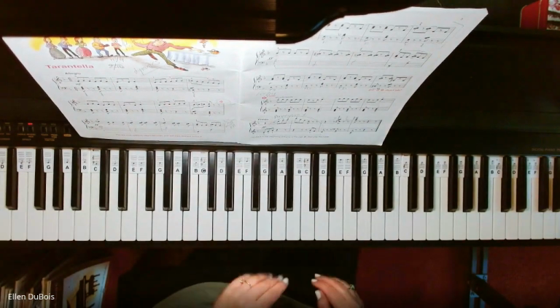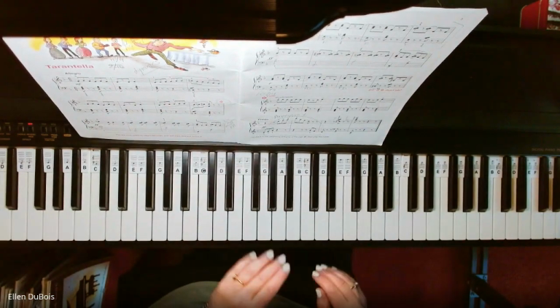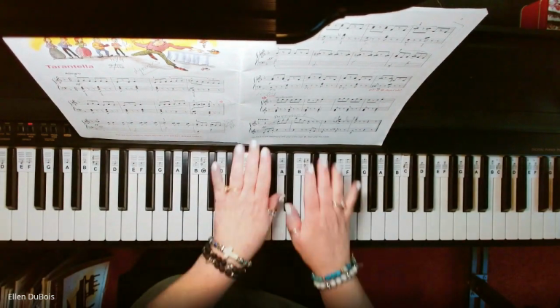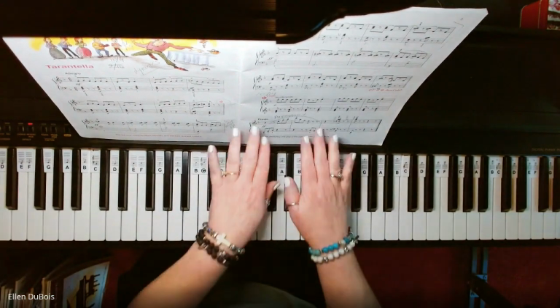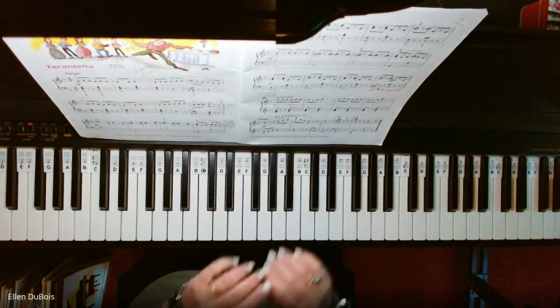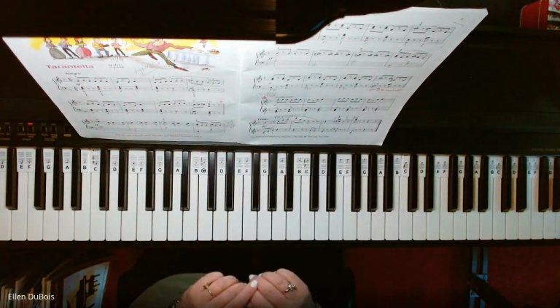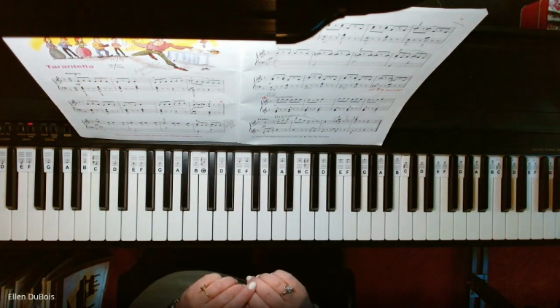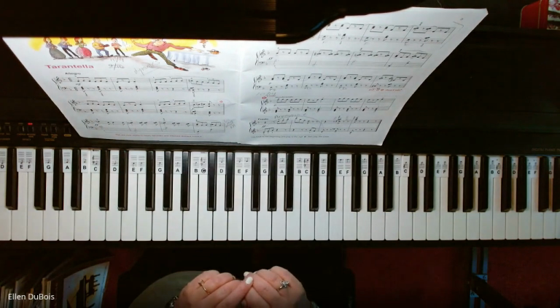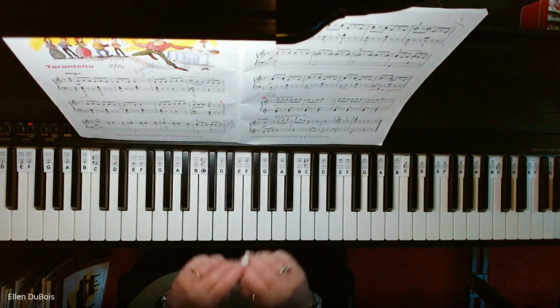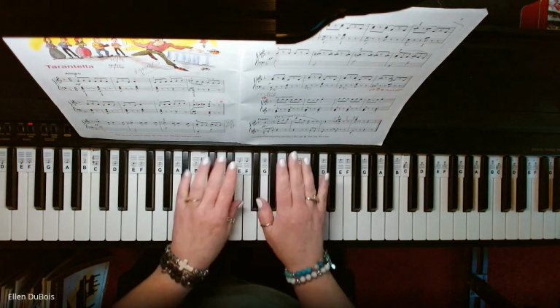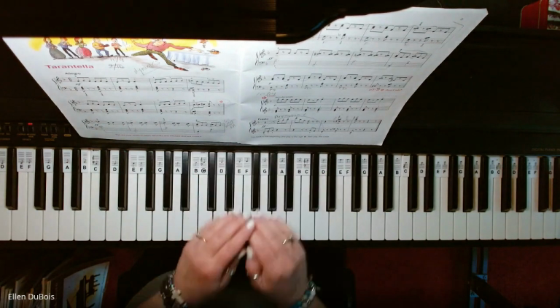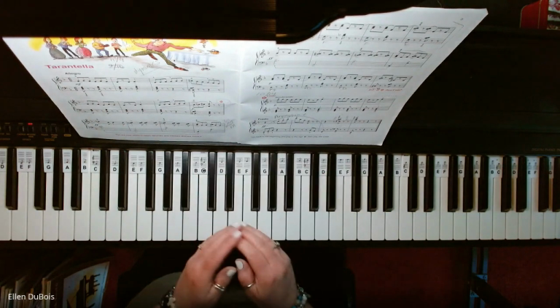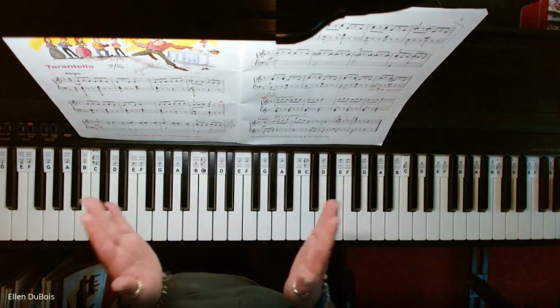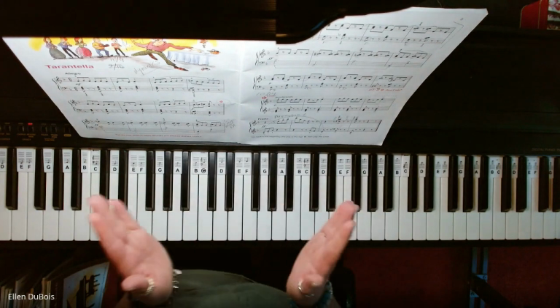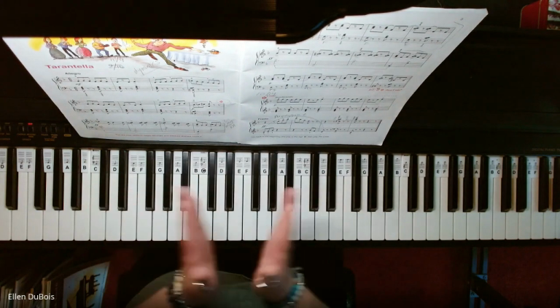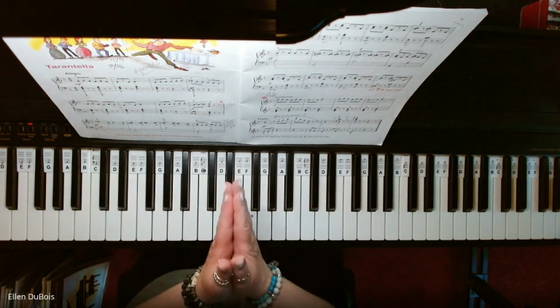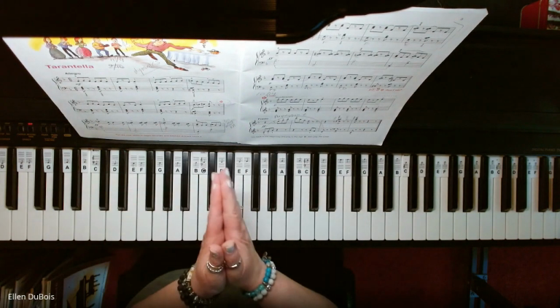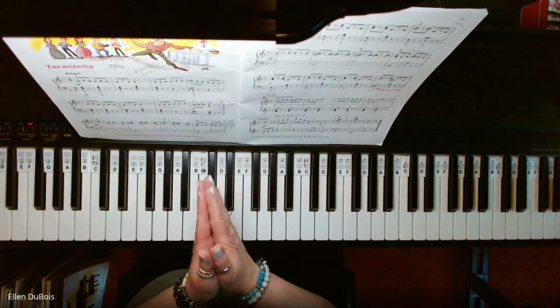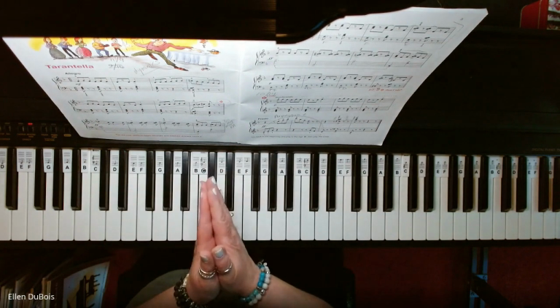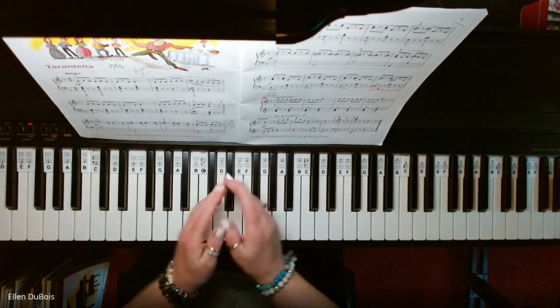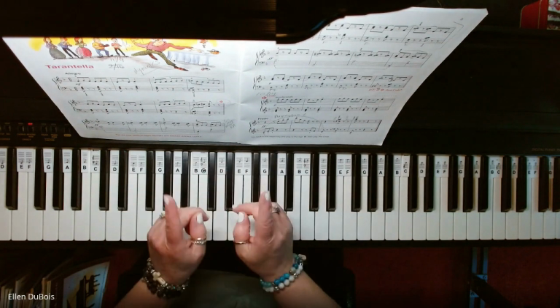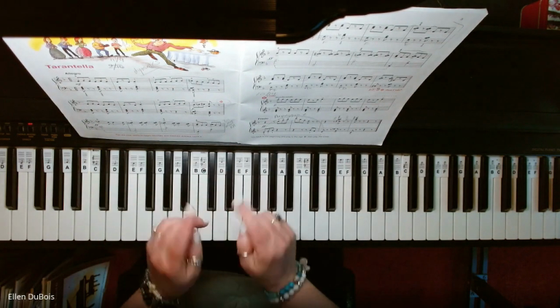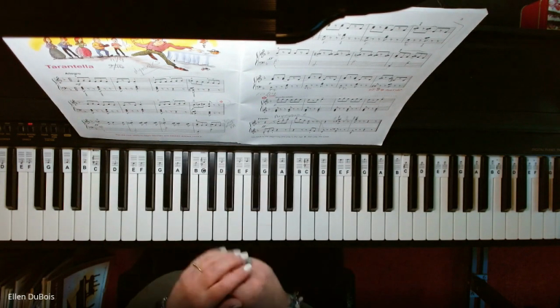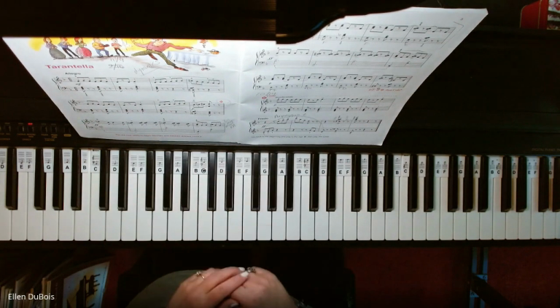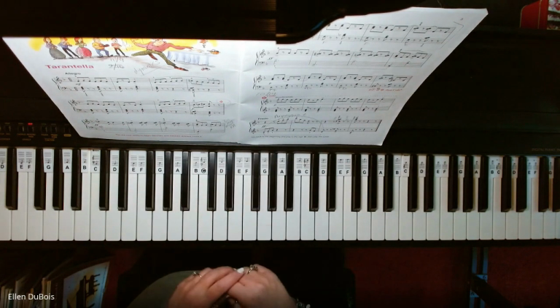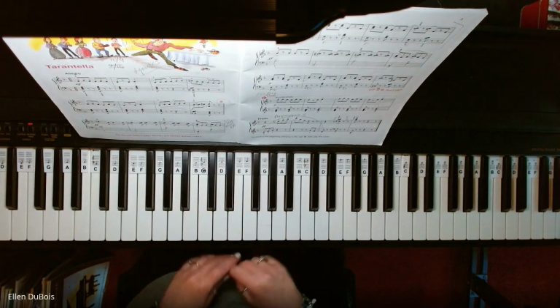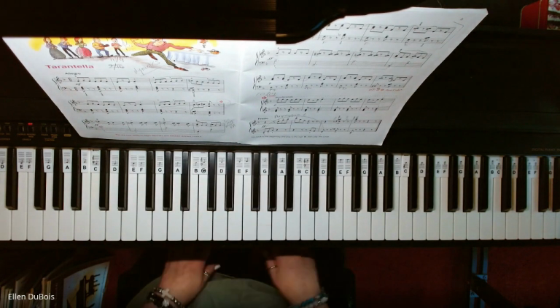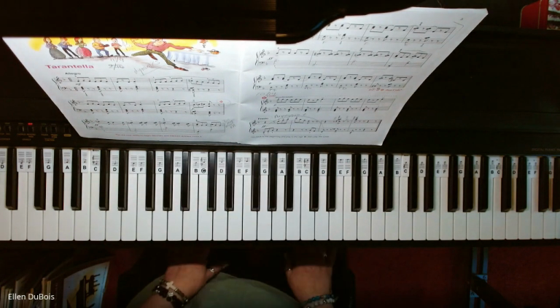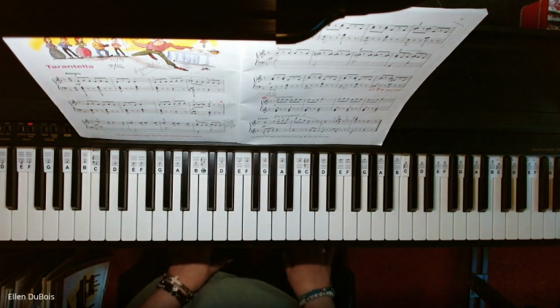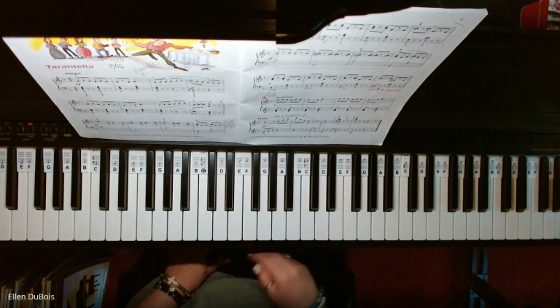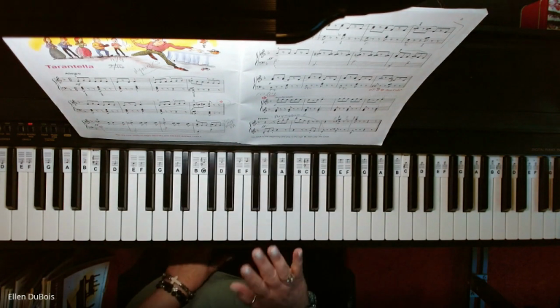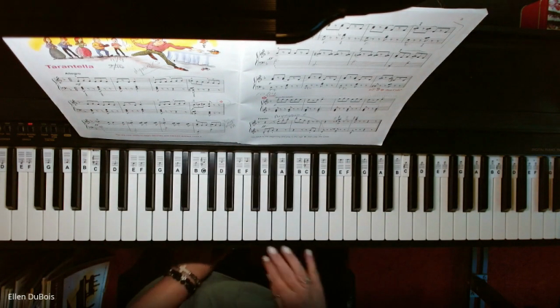Sorry about my little mistake in the arpeggio, but I hope this helps, and I will see you next time. Thanks. Bye-bye.